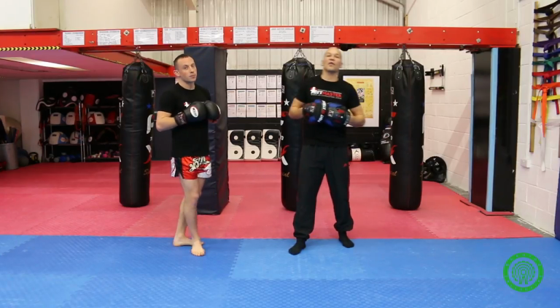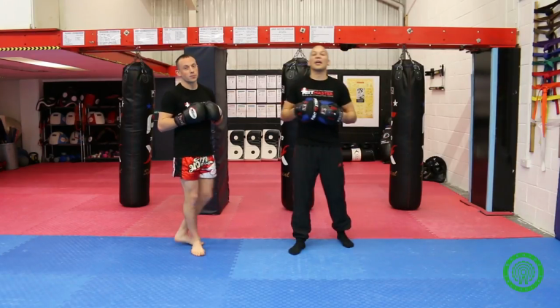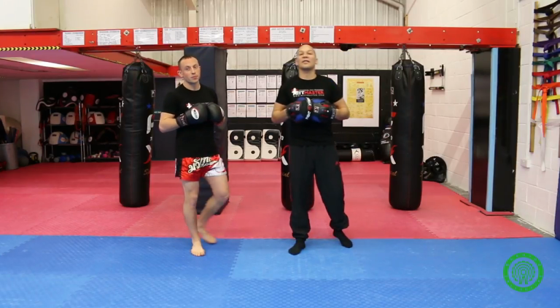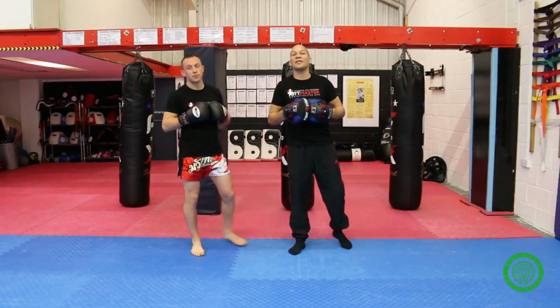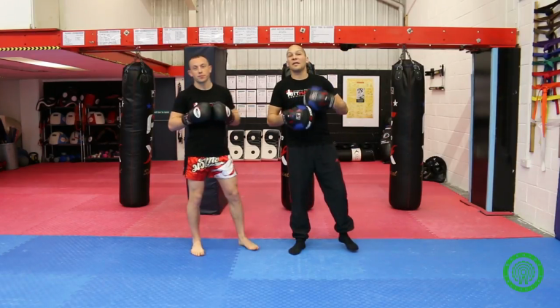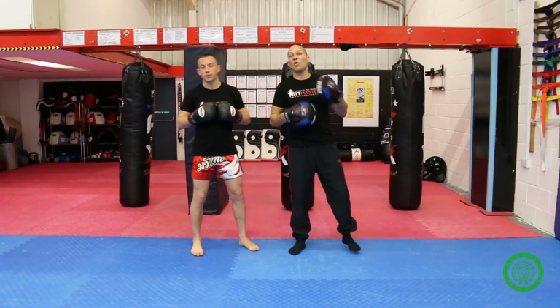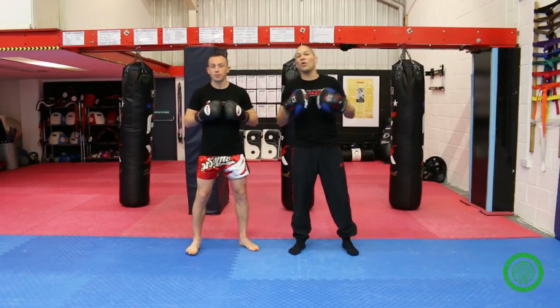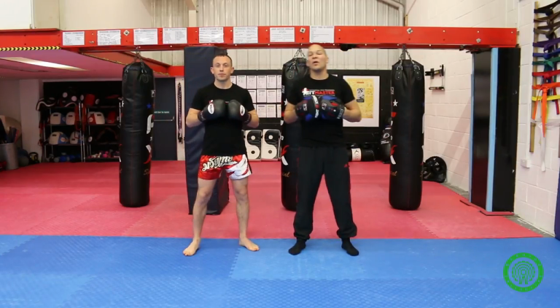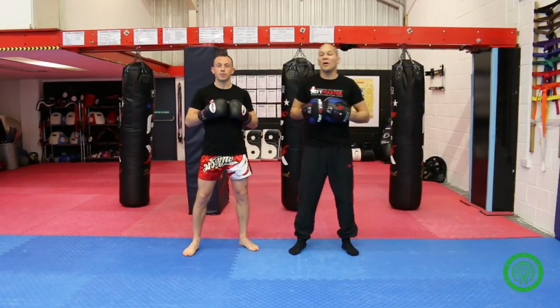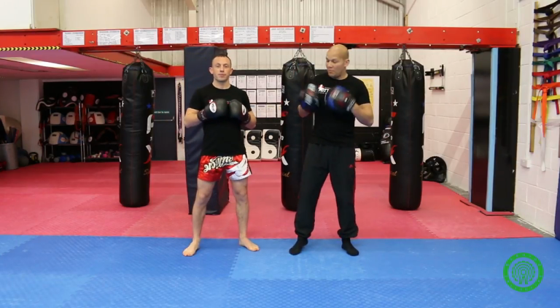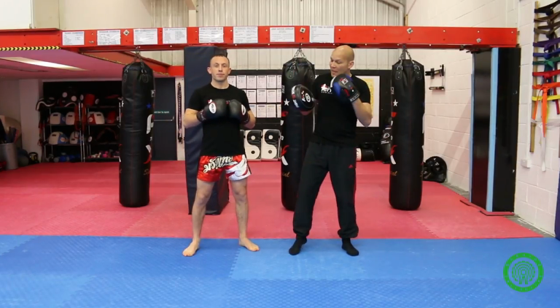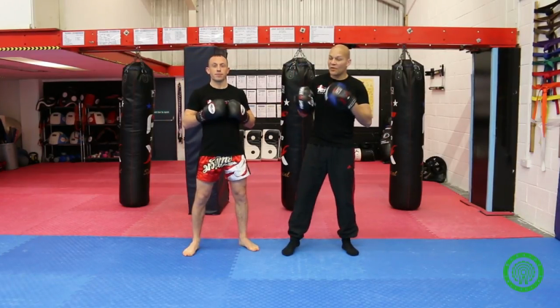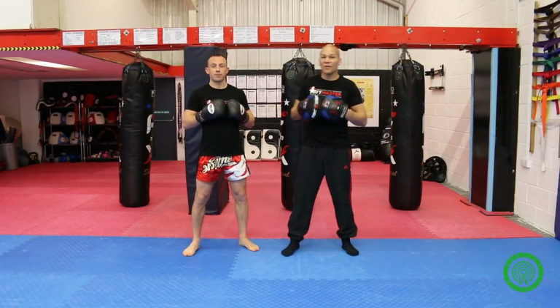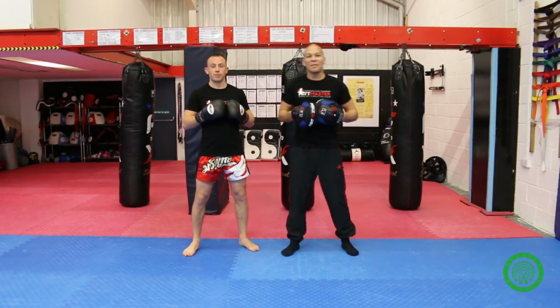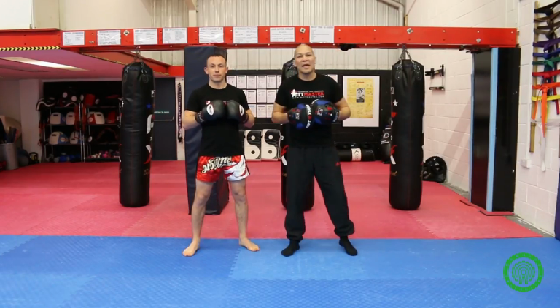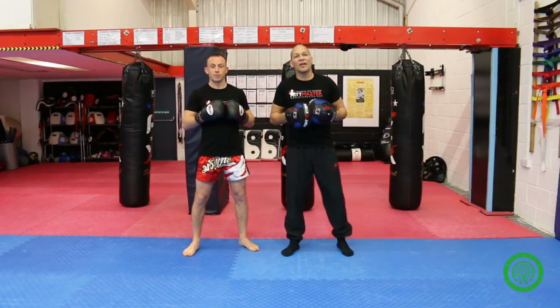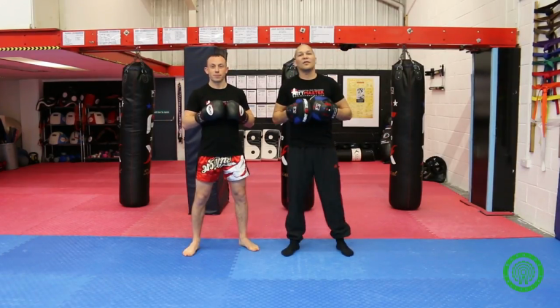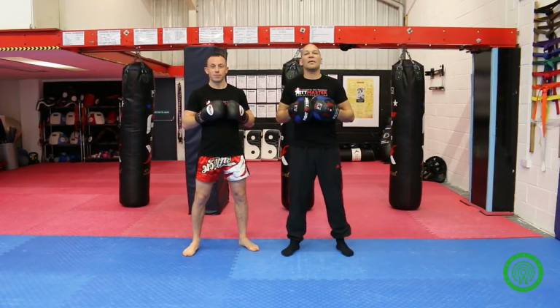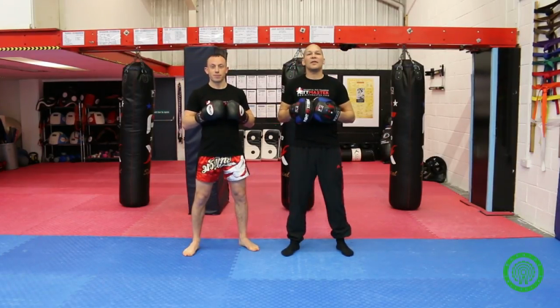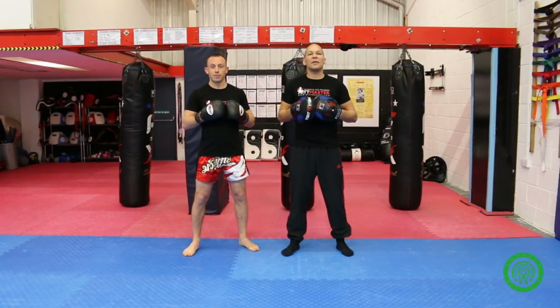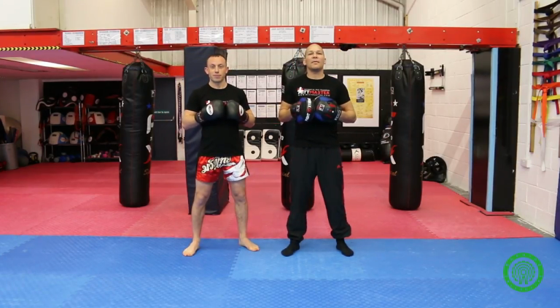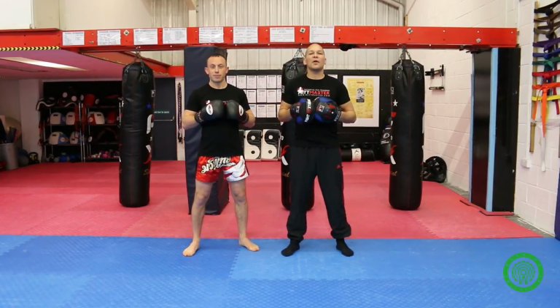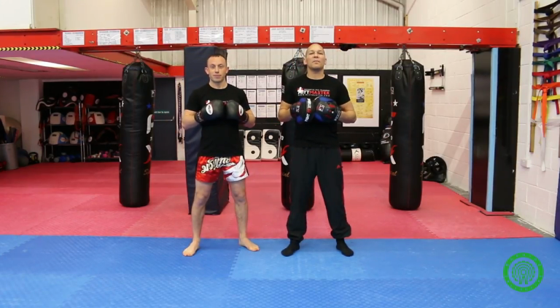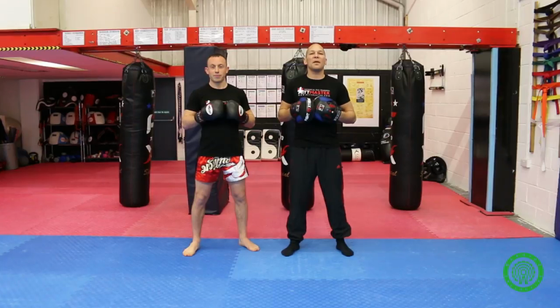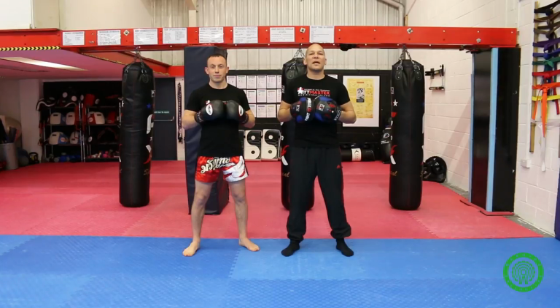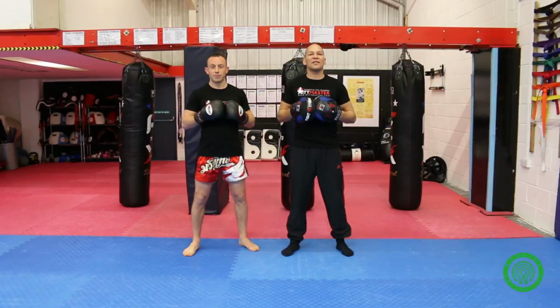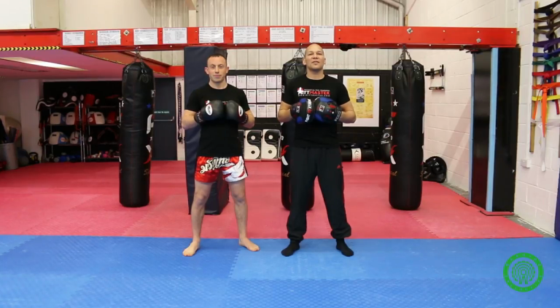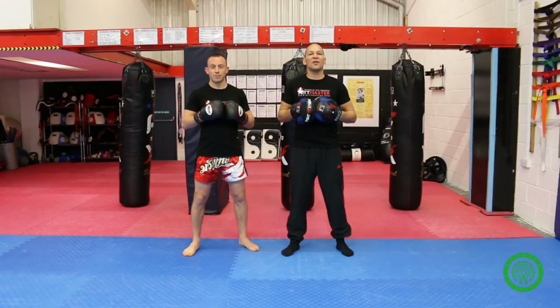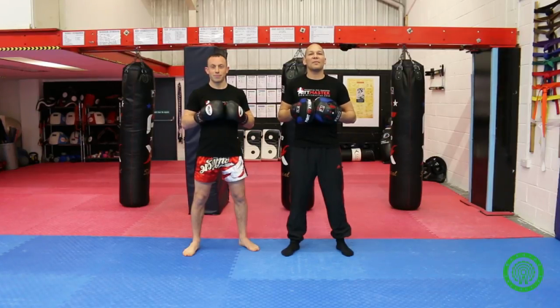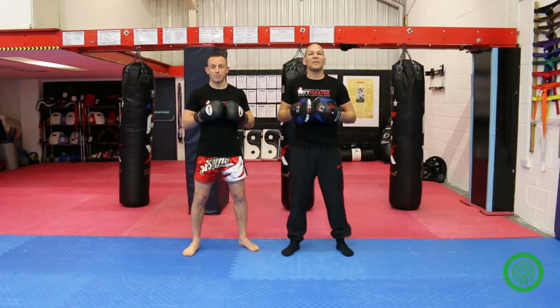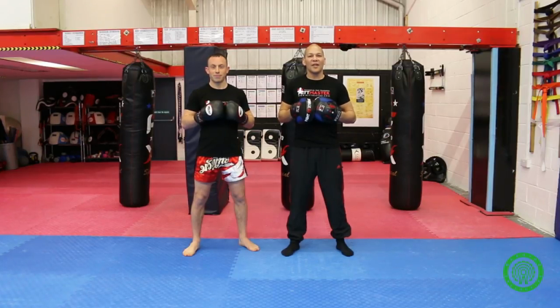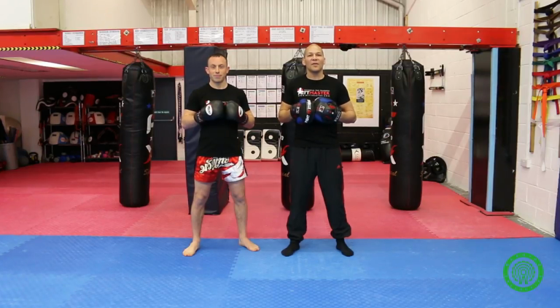If you'd like to see more pad drills, go to www.mitmaster.com. Thank you.